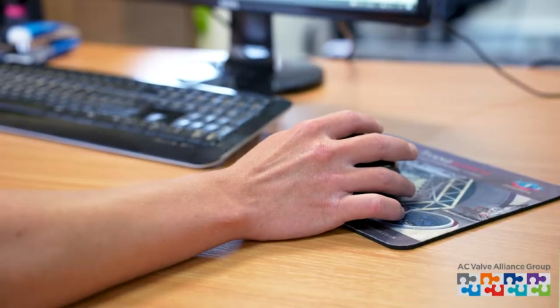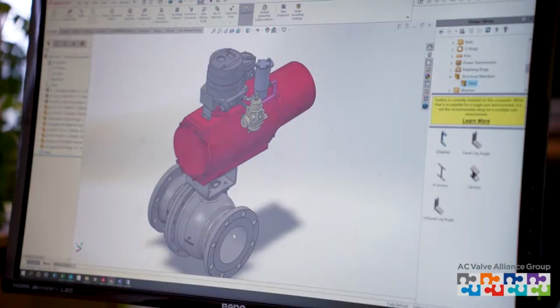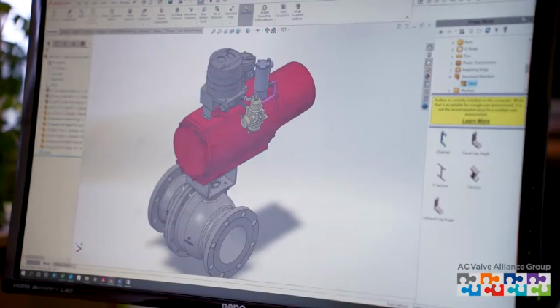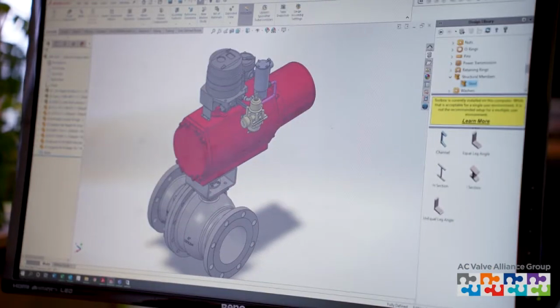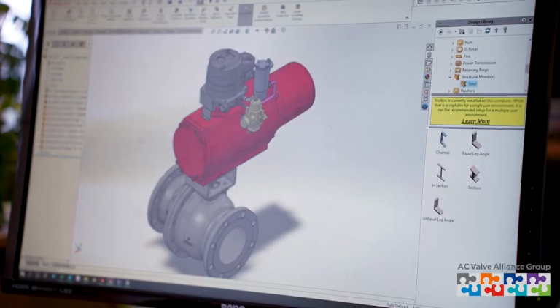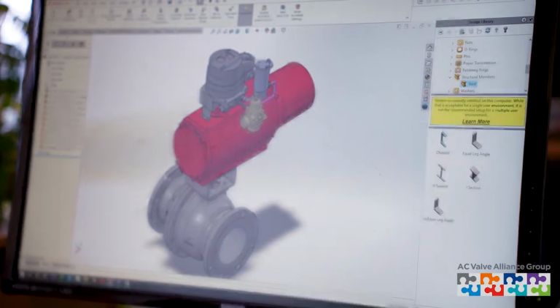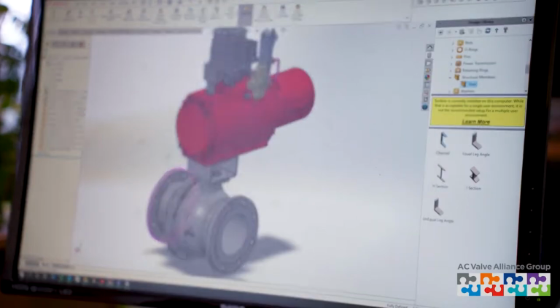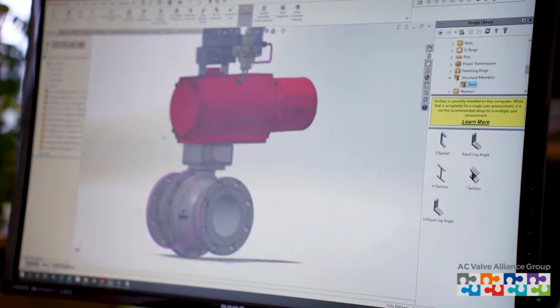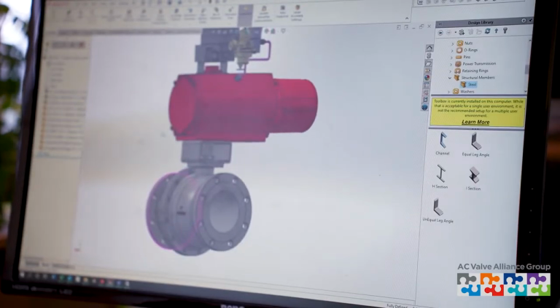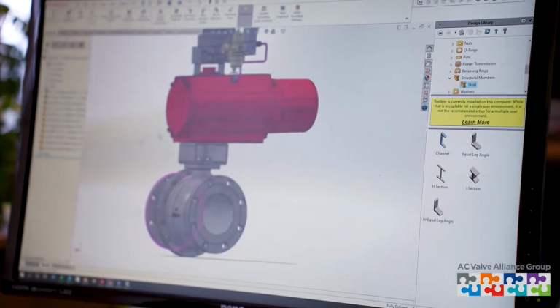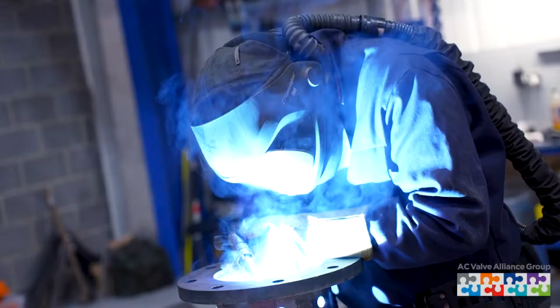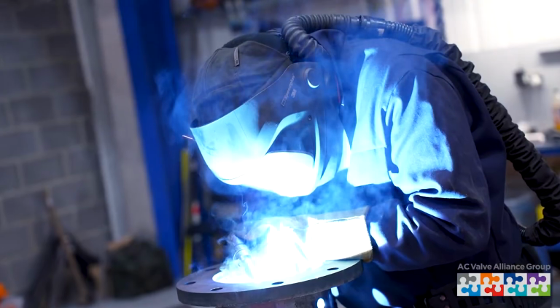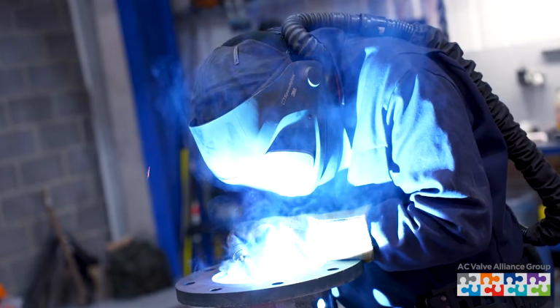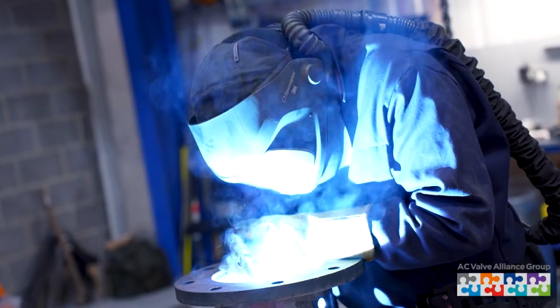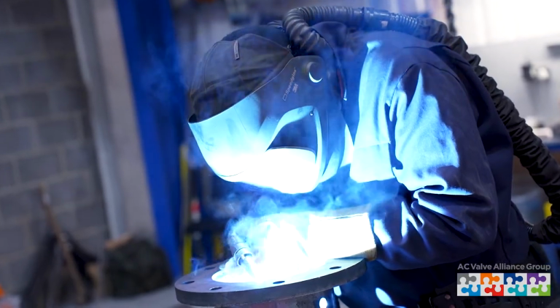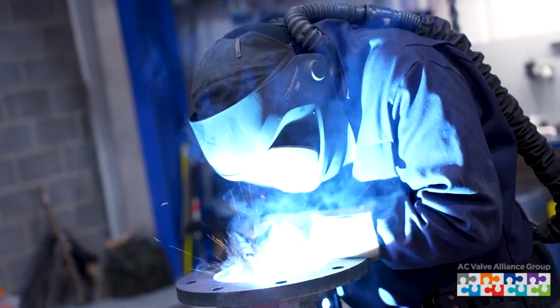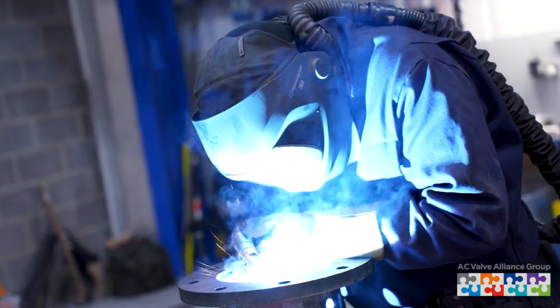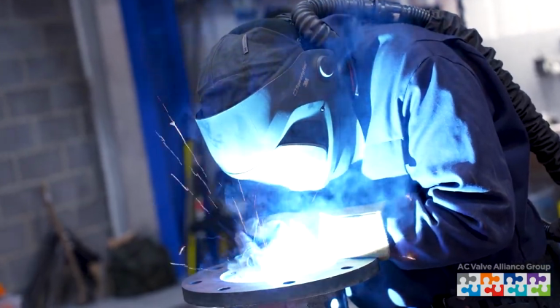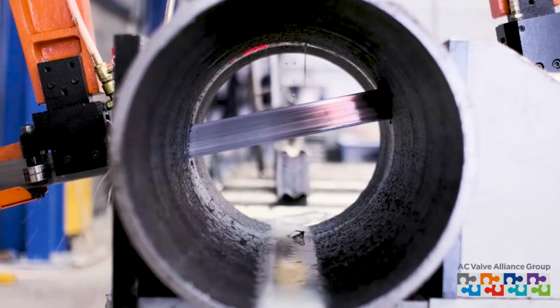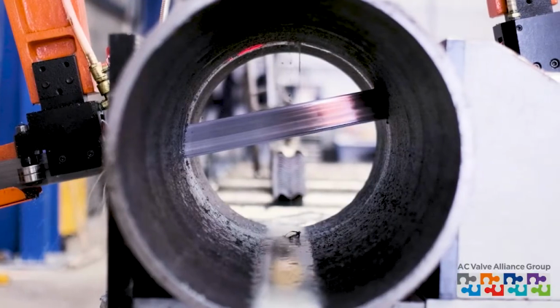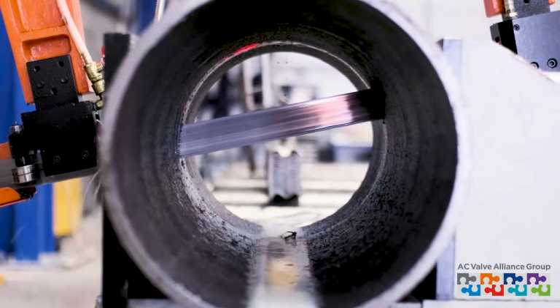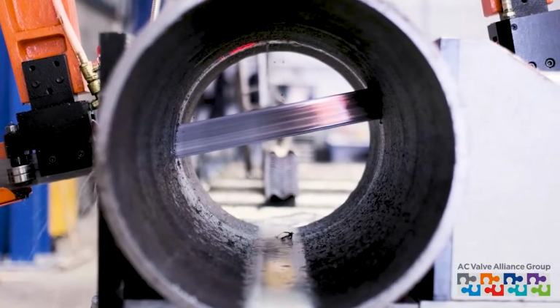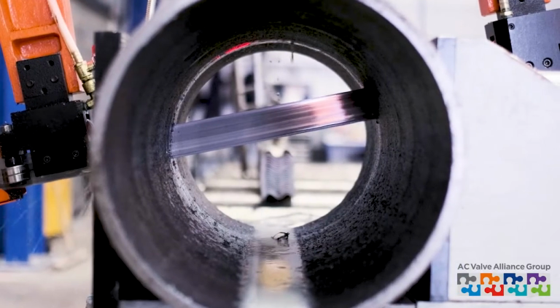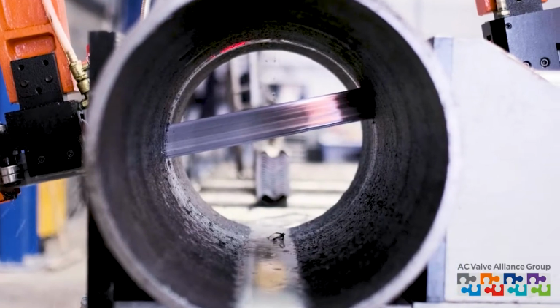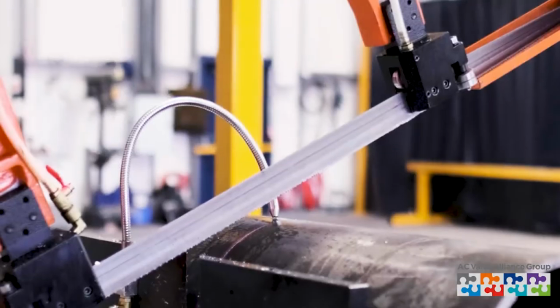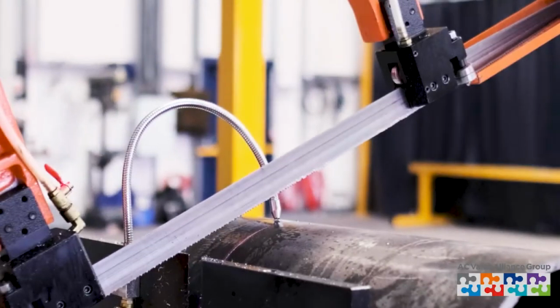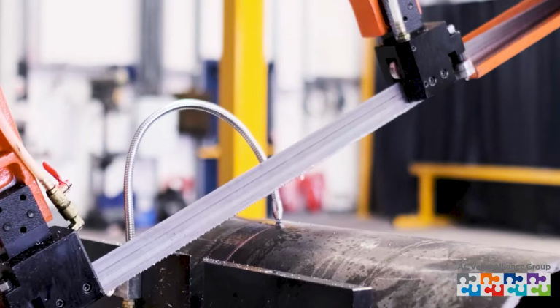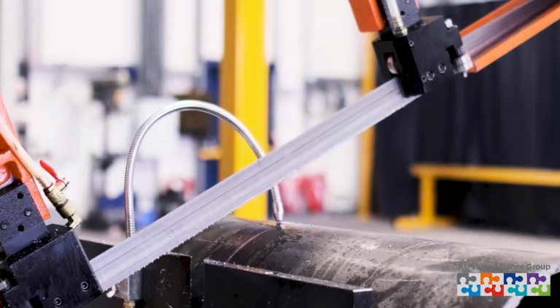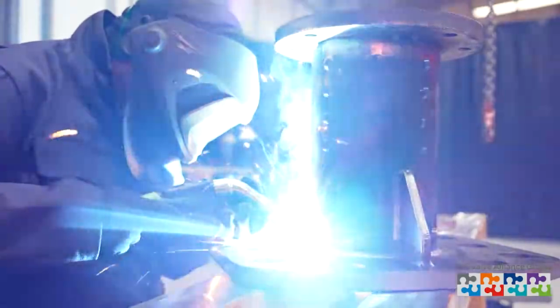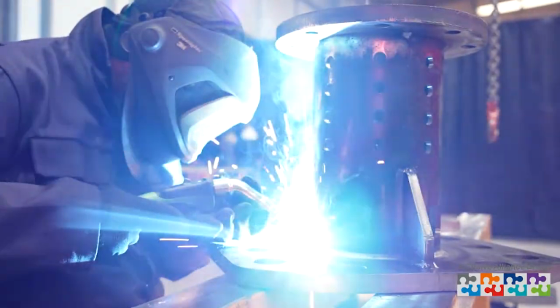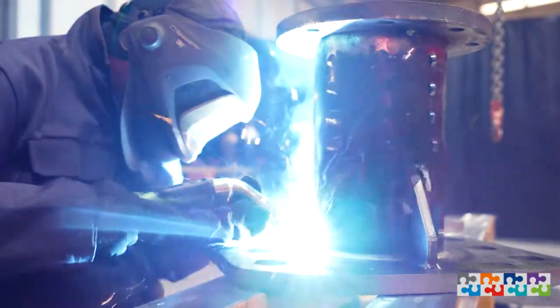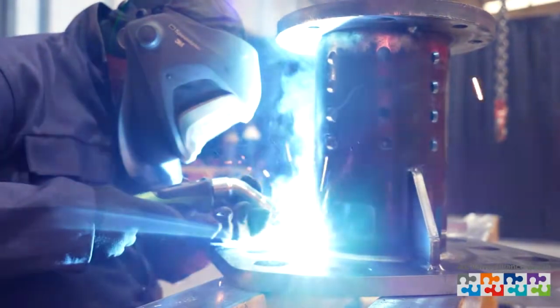All the materials you see here have all been made in-house — the base frame, the pipework — we construct all of this in-house.